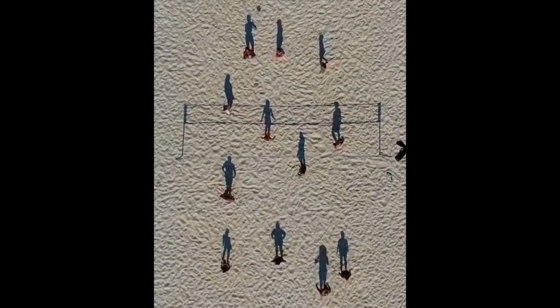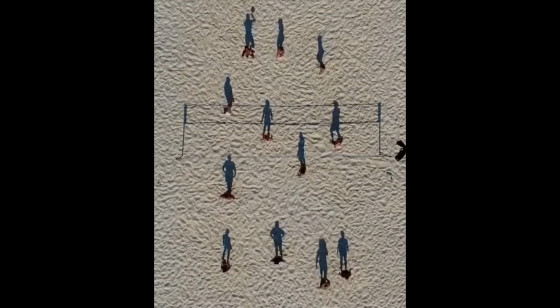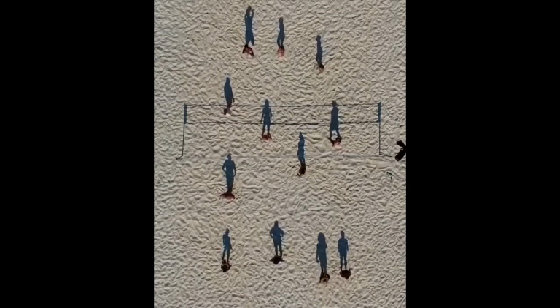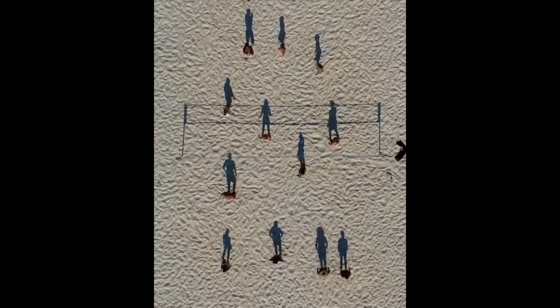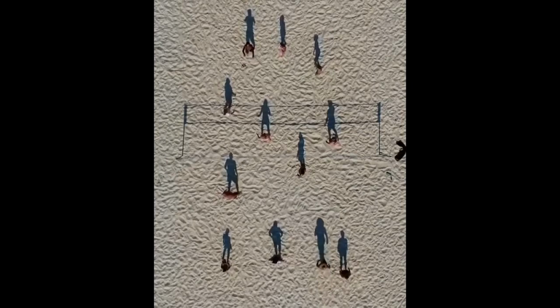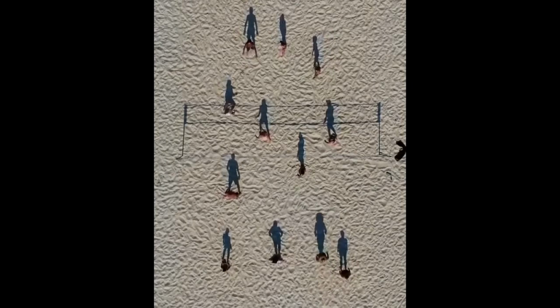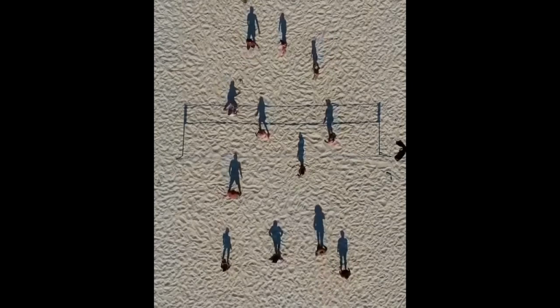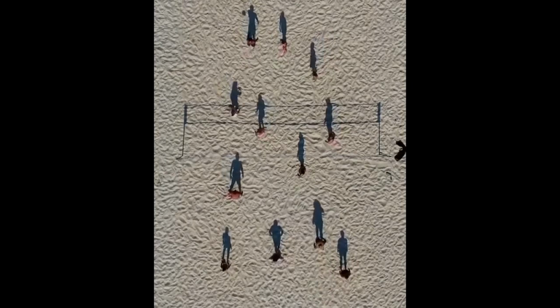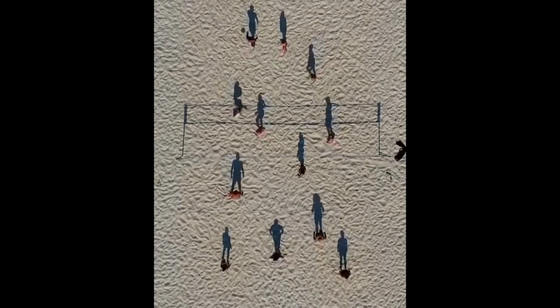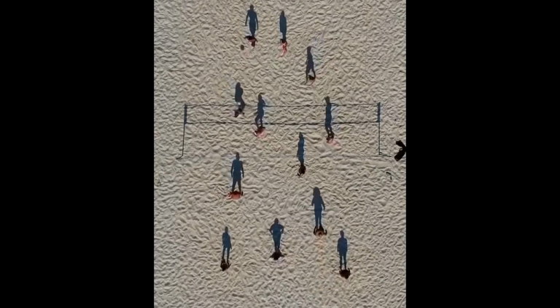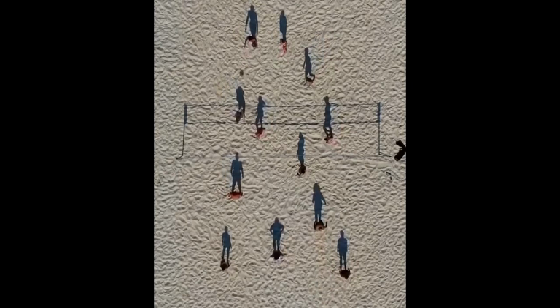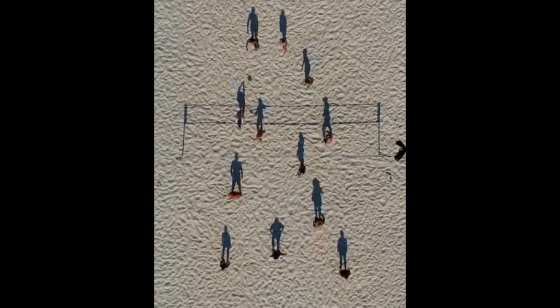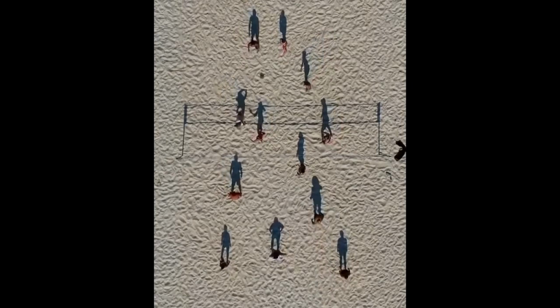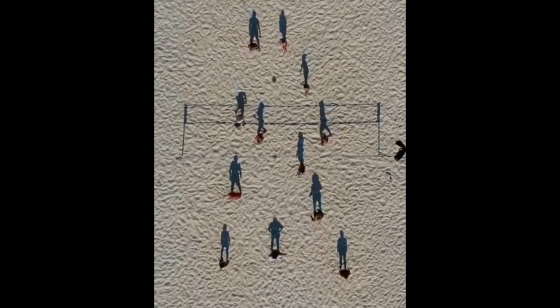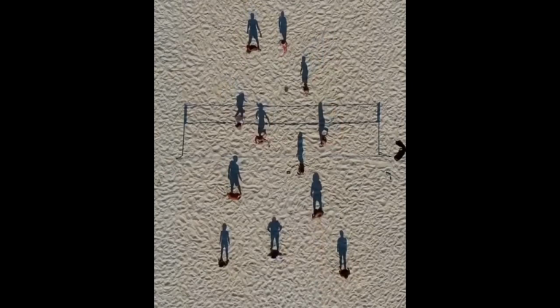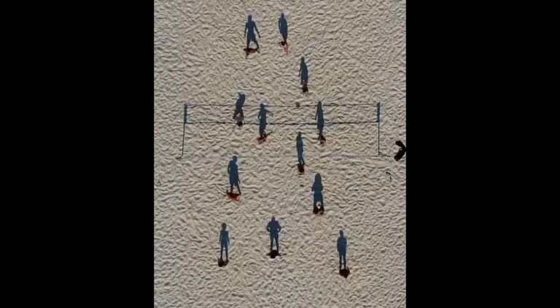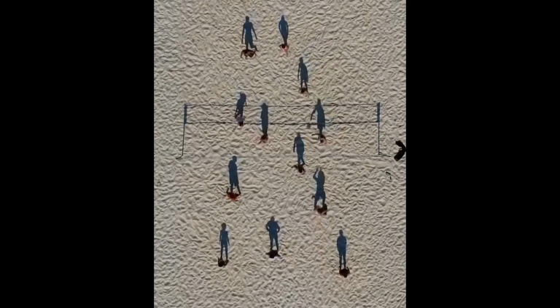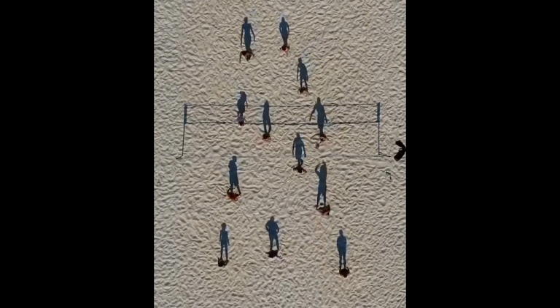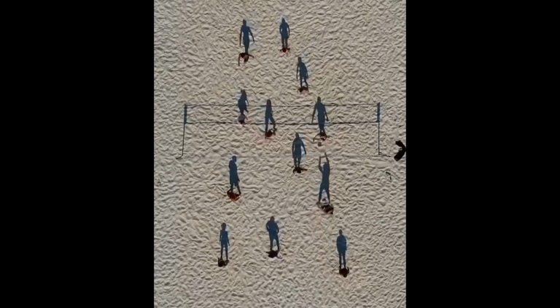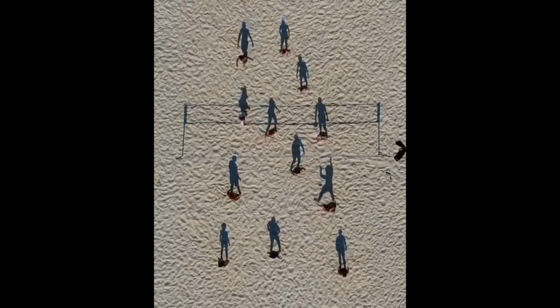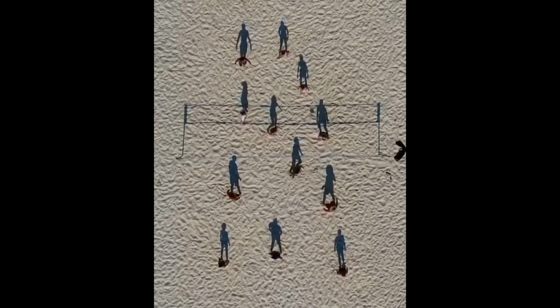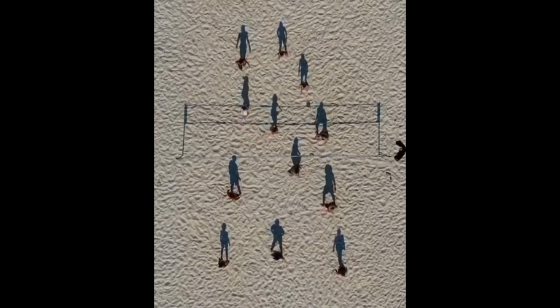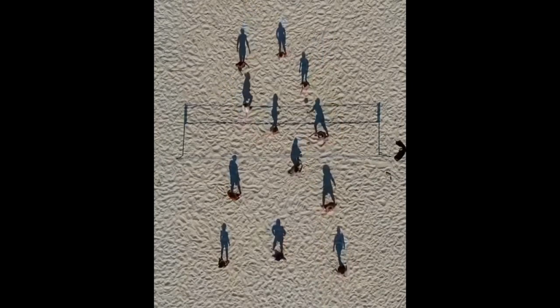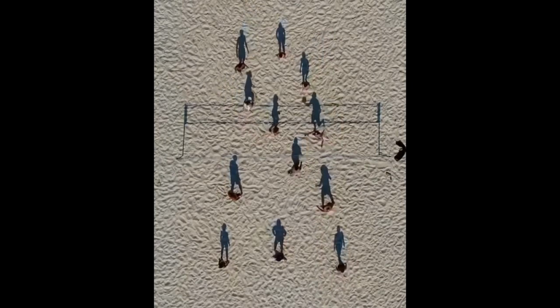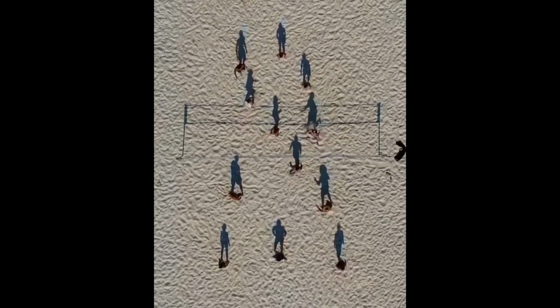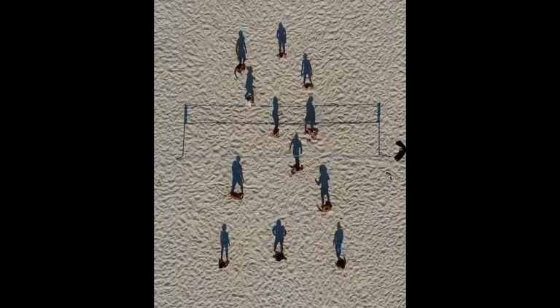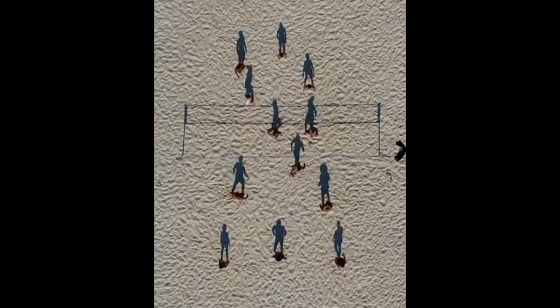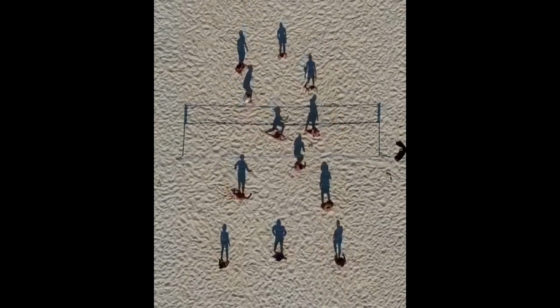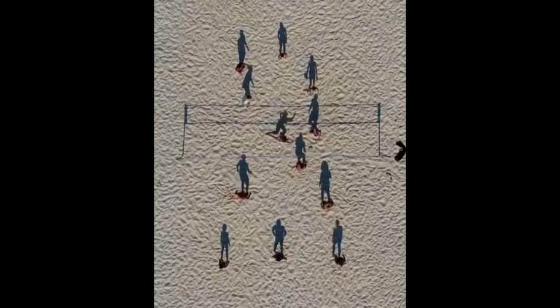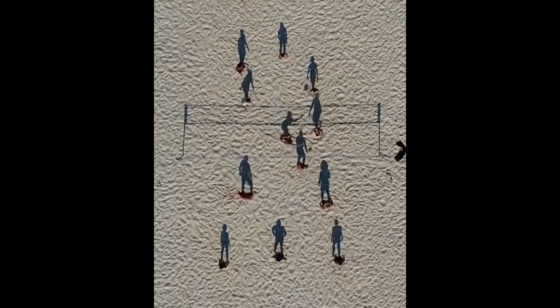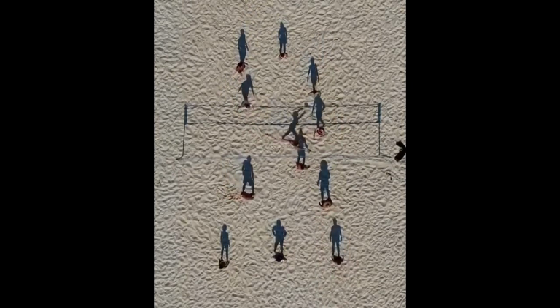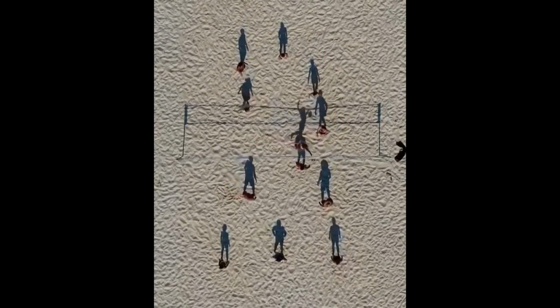The shadows of these volleyball players during sunset looks very interesting from this perspective.